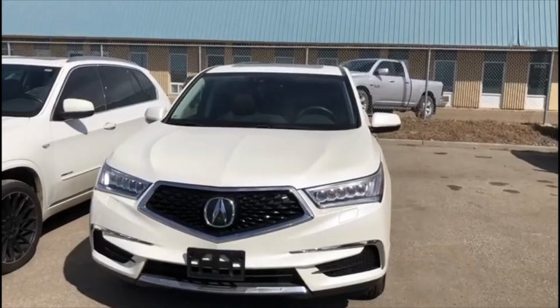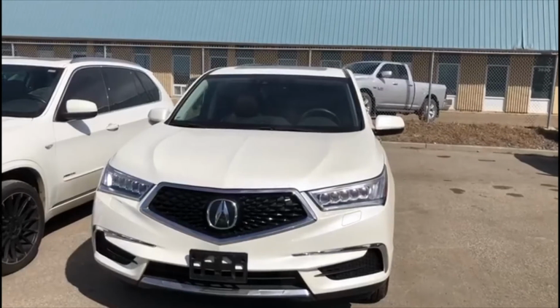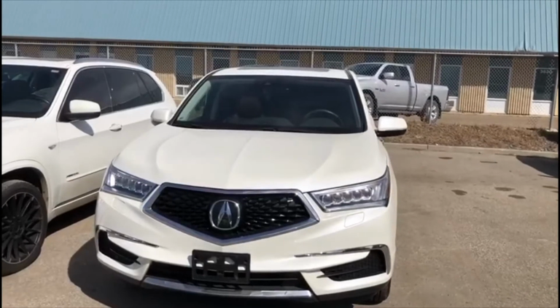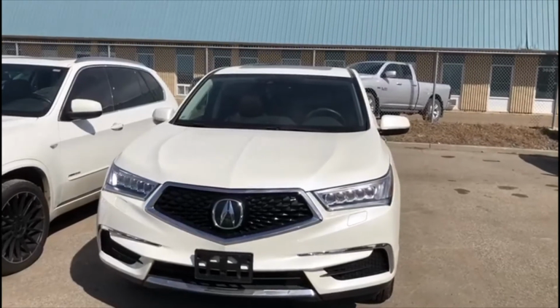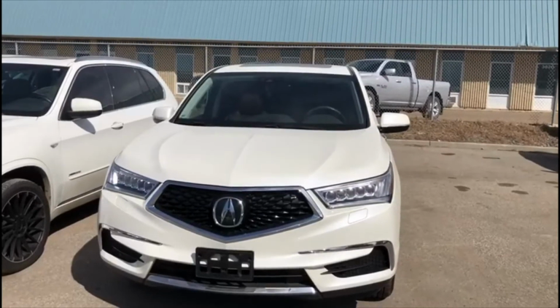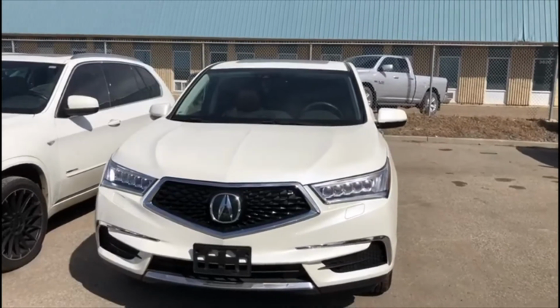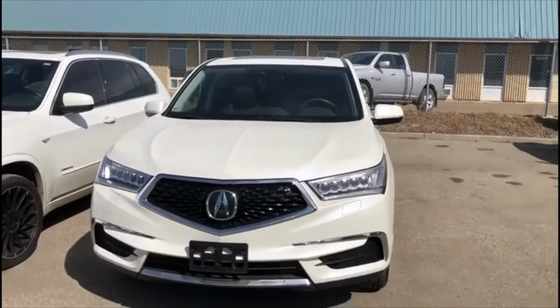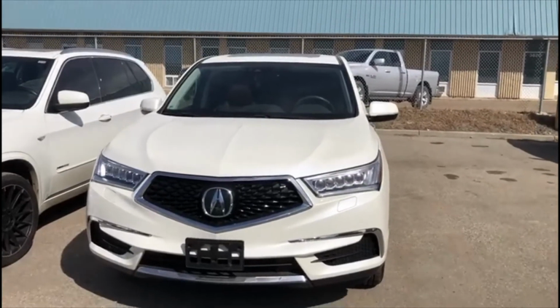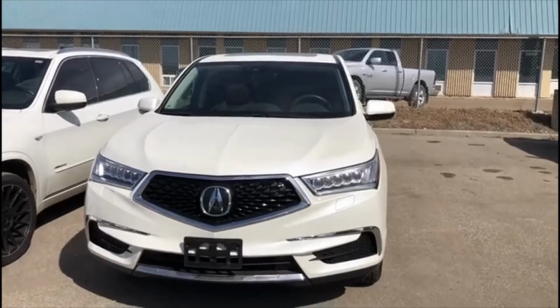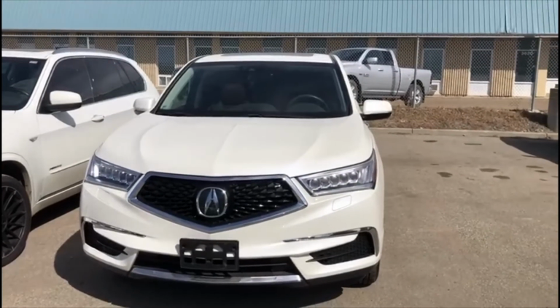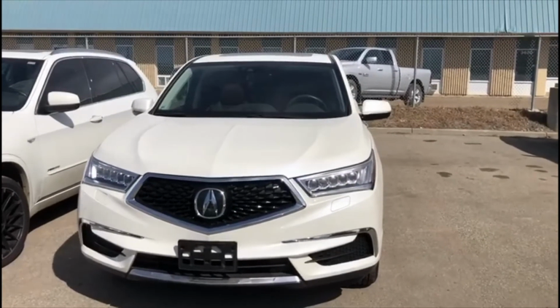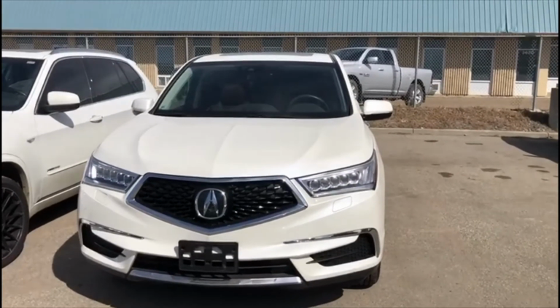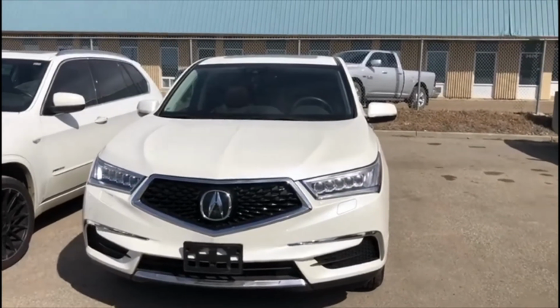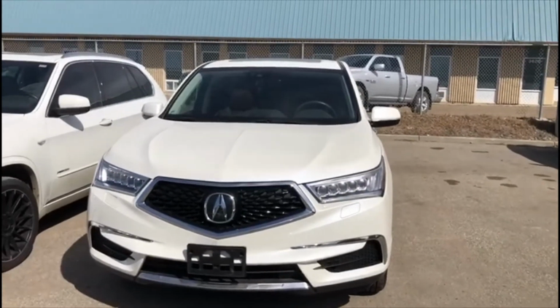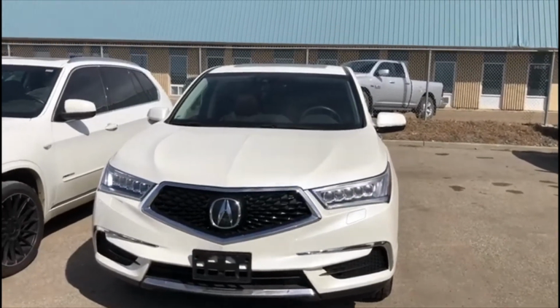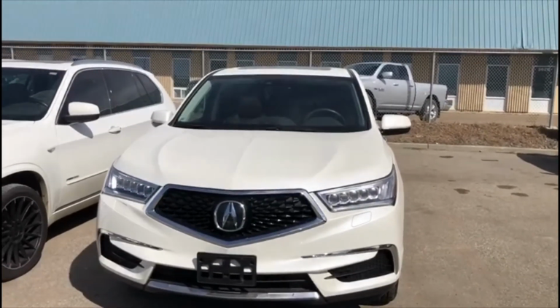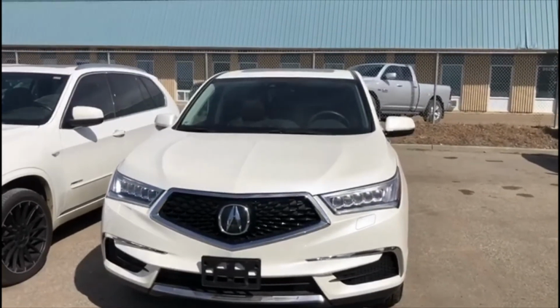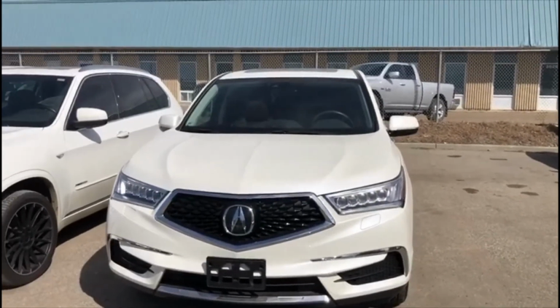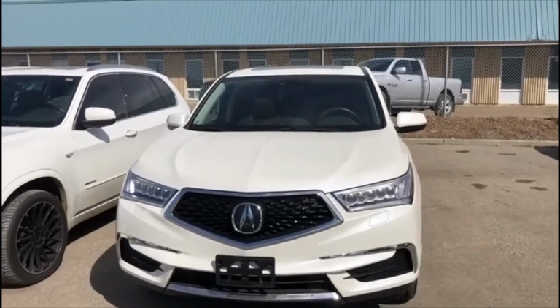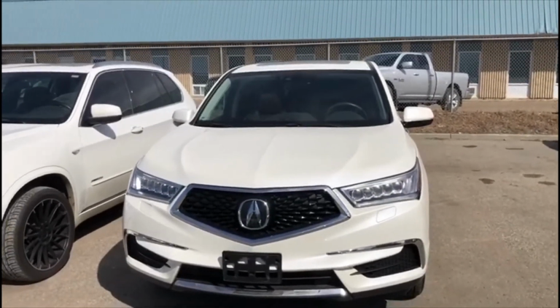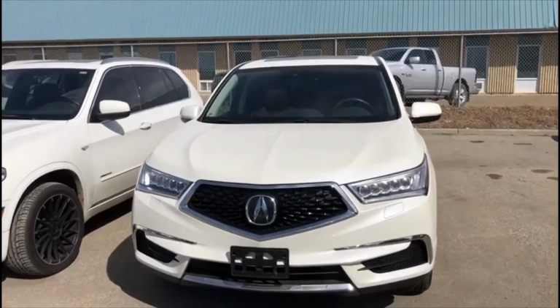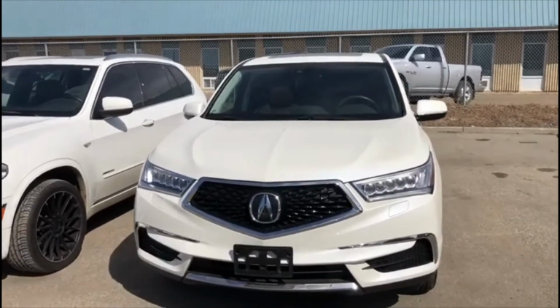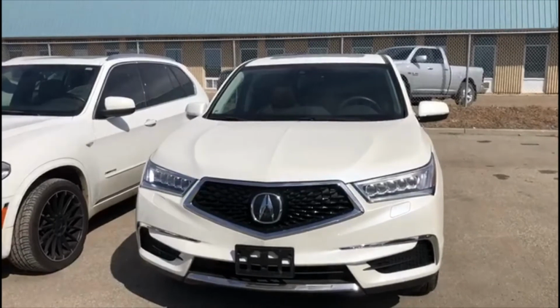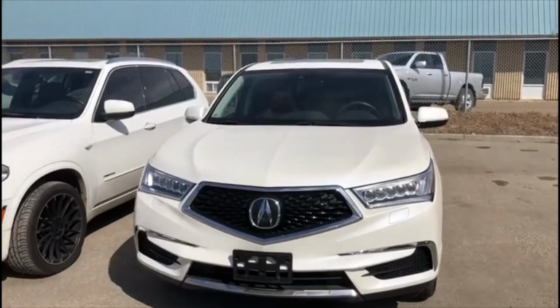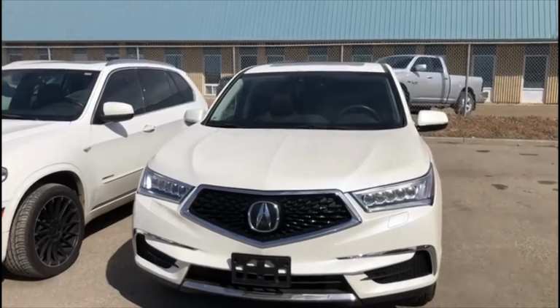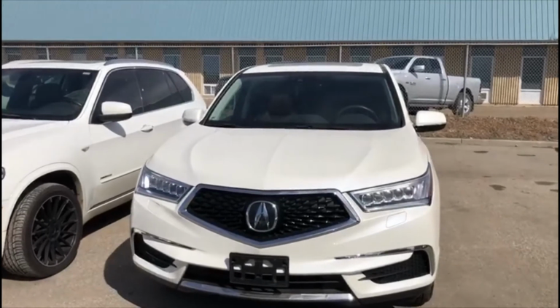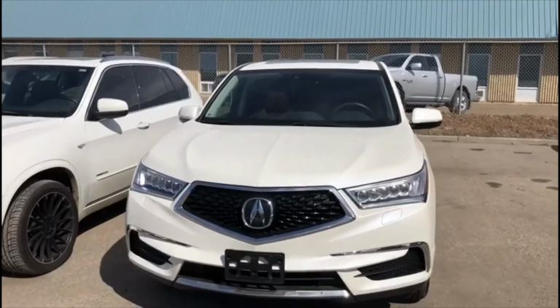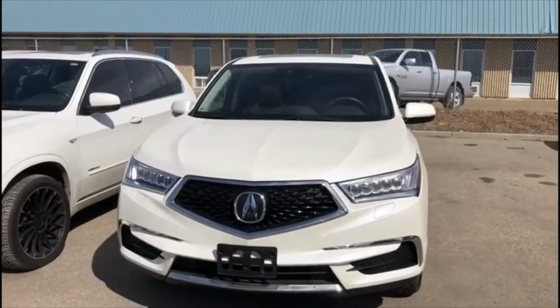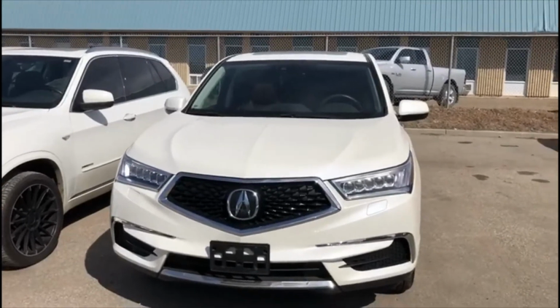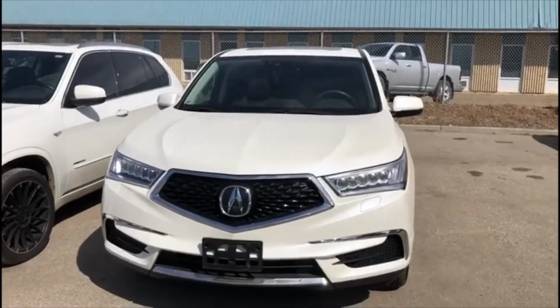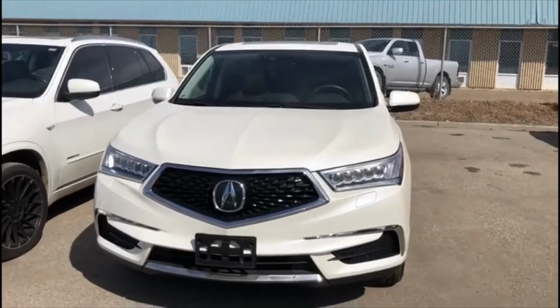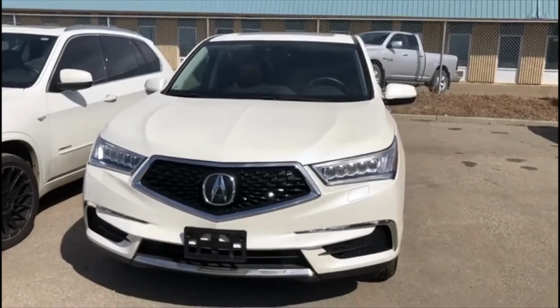Hey Sadru, it's Justin over at Southview Acura. I'm just going to get you a quick video on this 2018 MDX here for you.